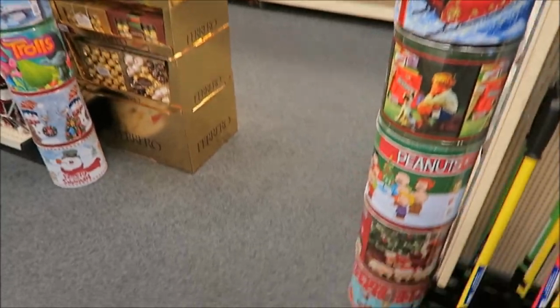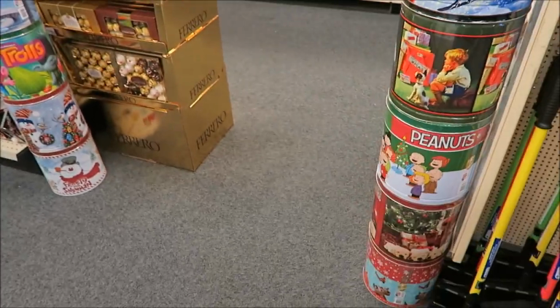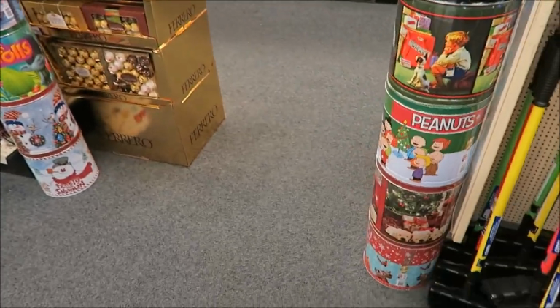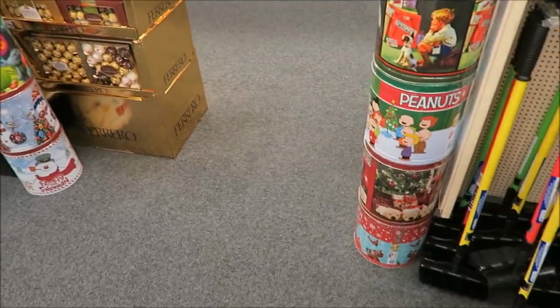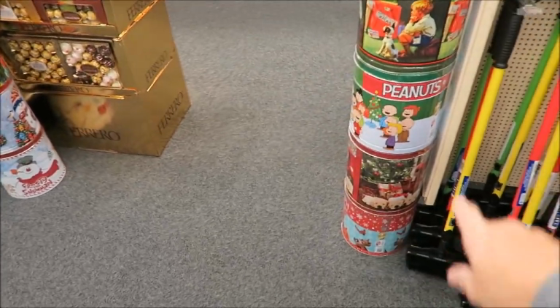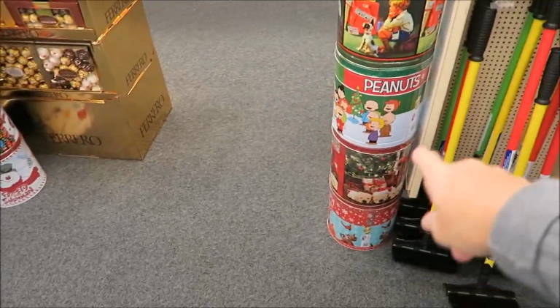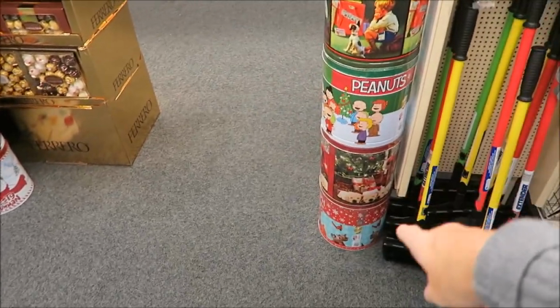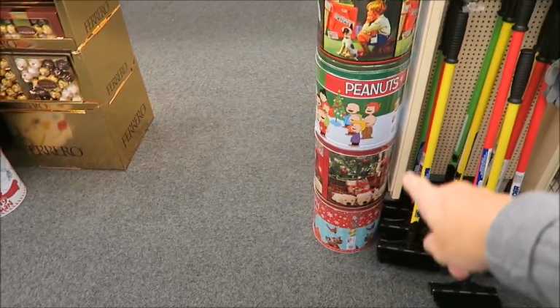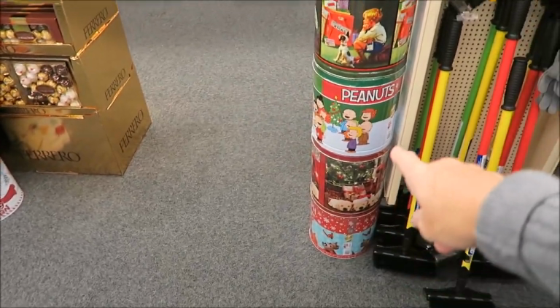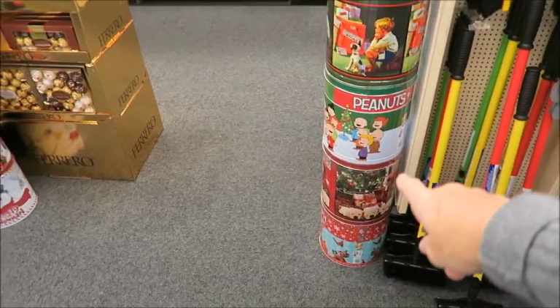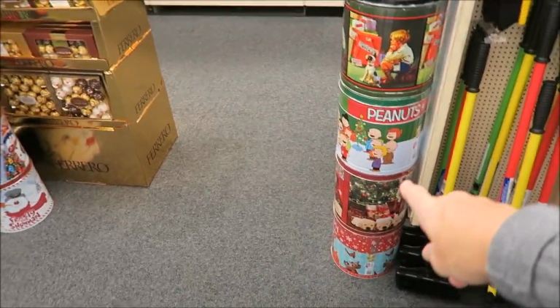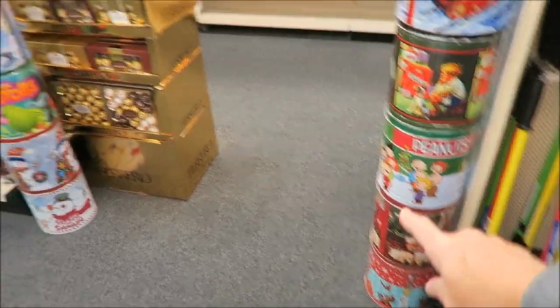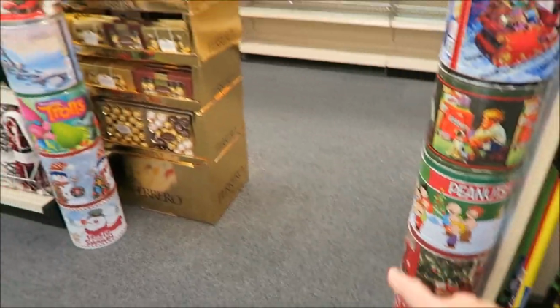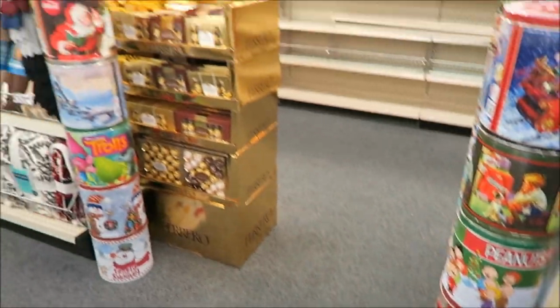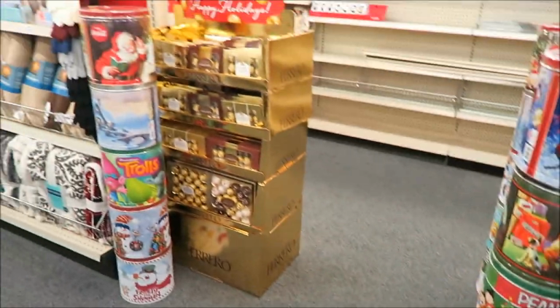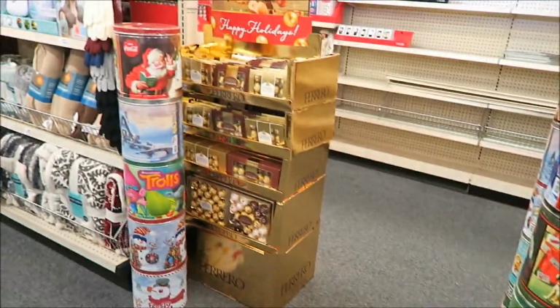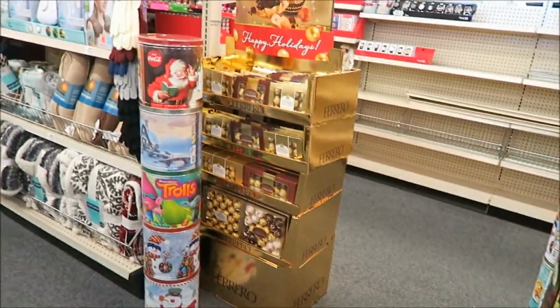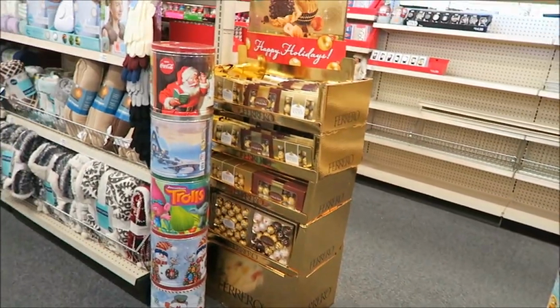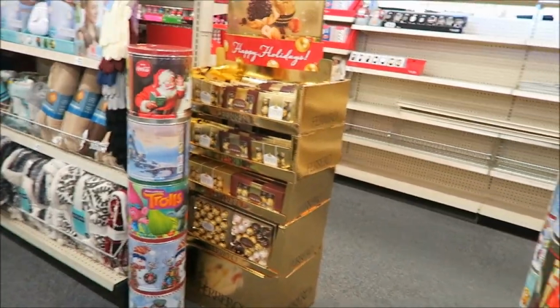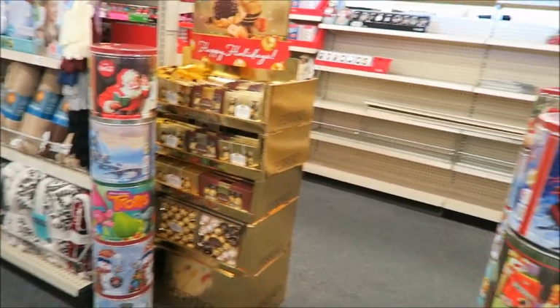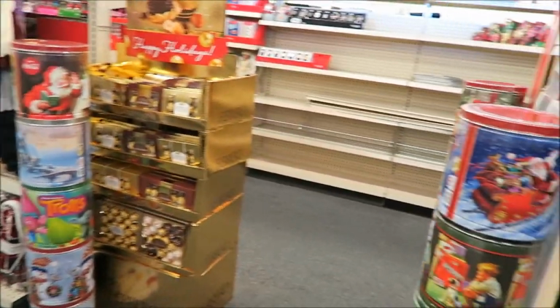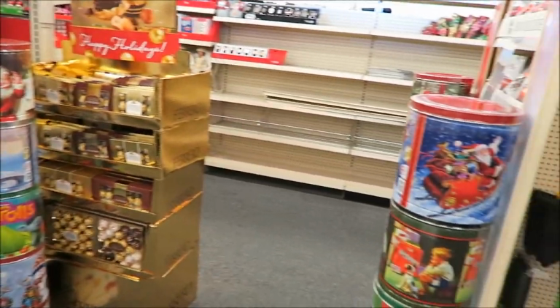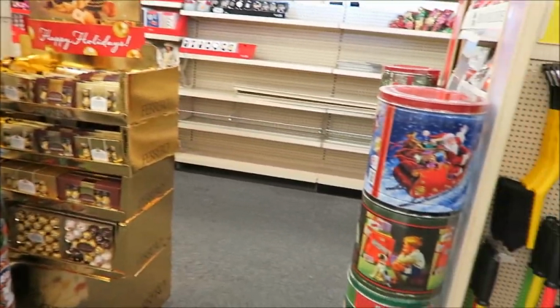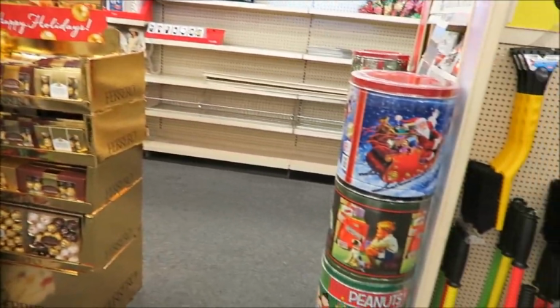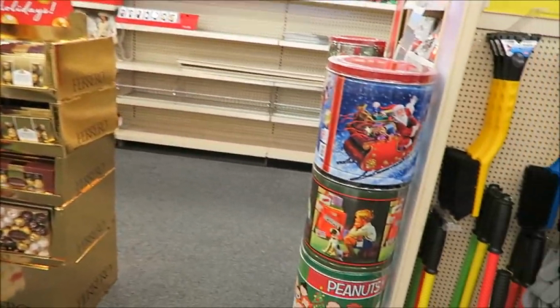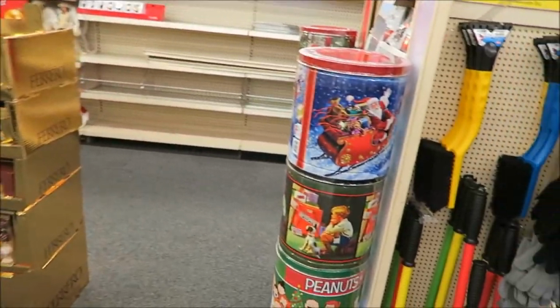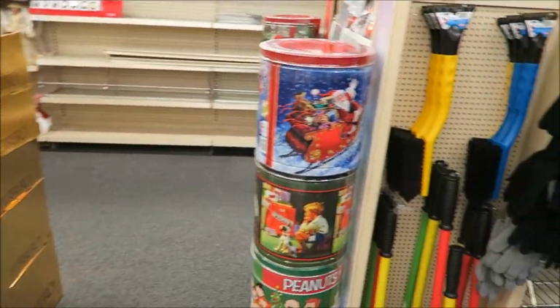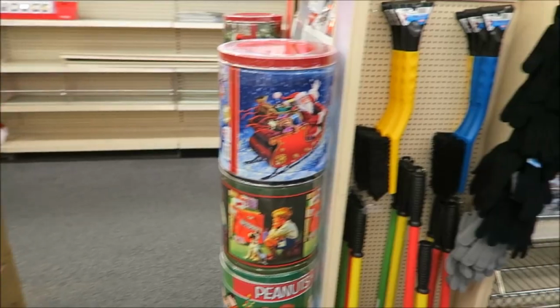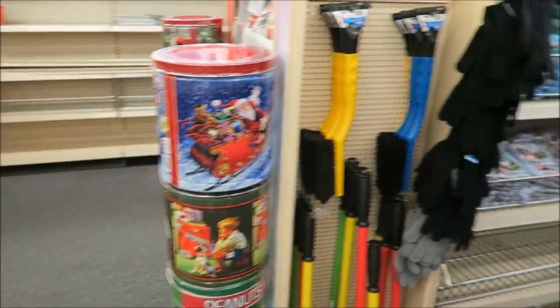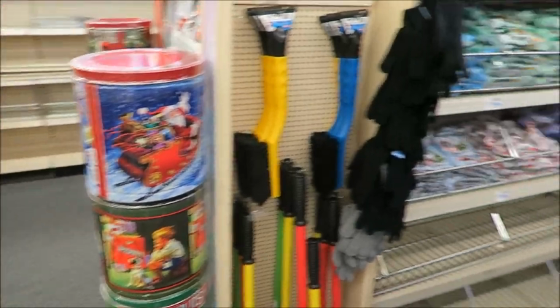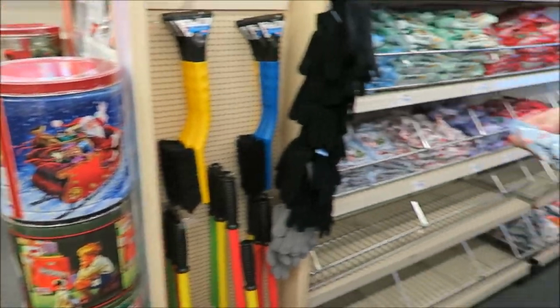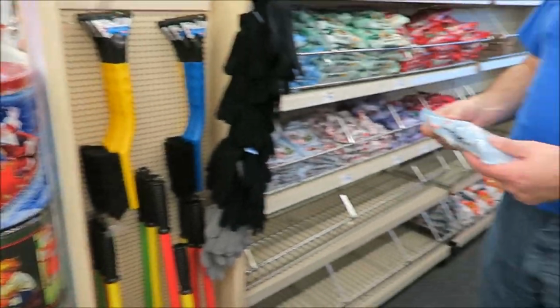They have the popcorn tins, which Kevin and I love. We haven't bought a popcorn tin in forever.